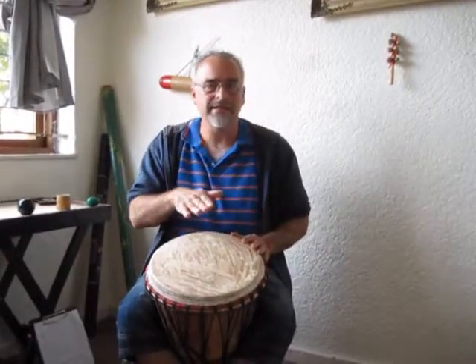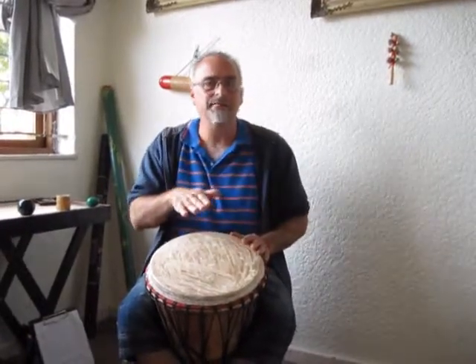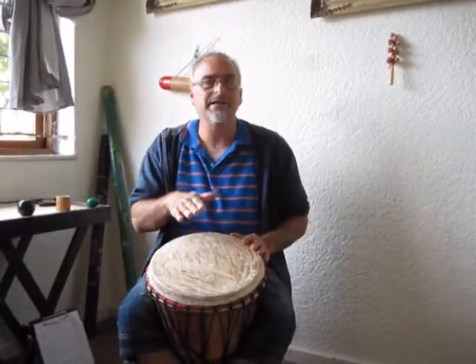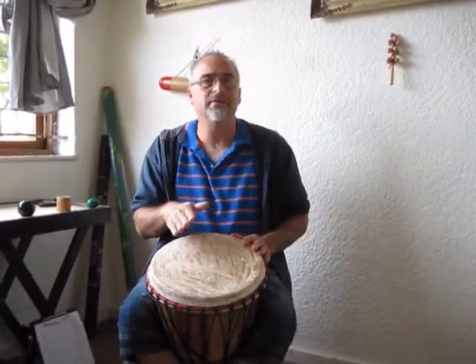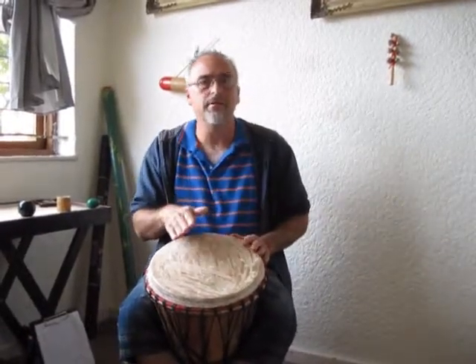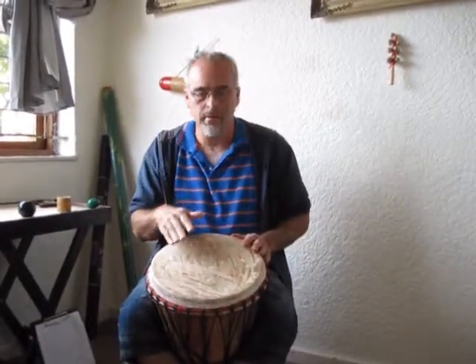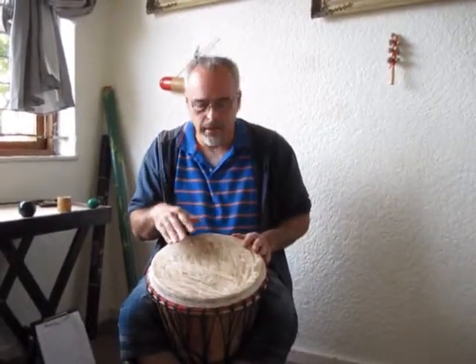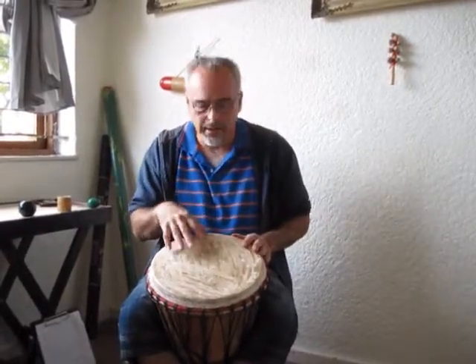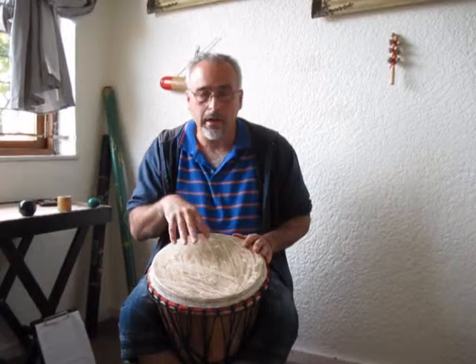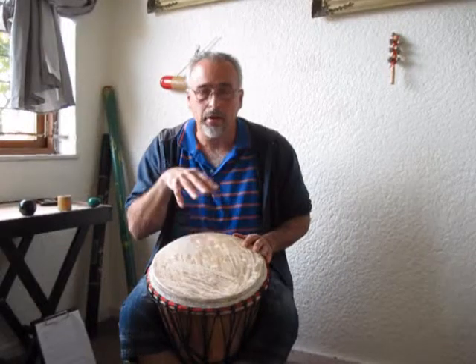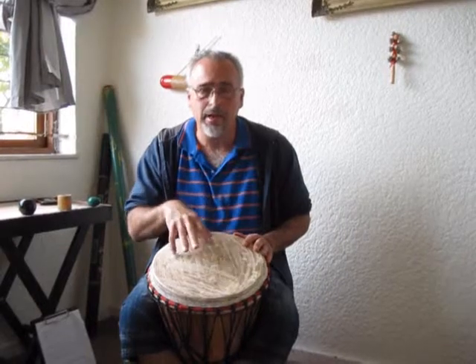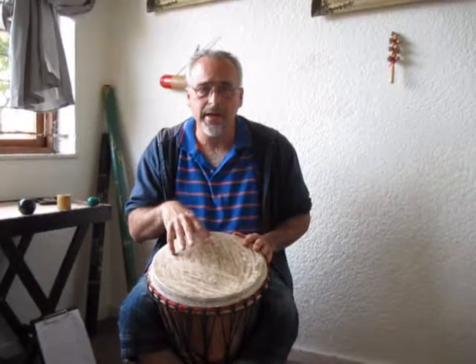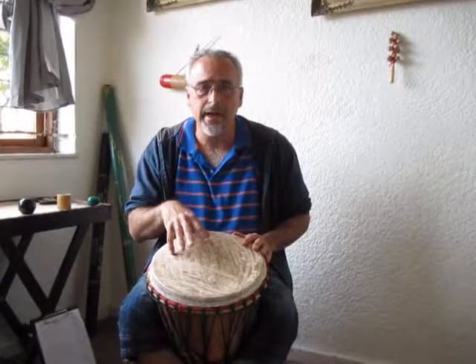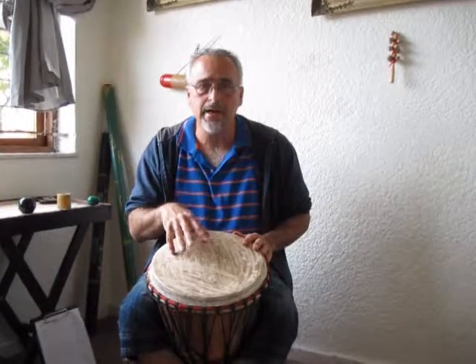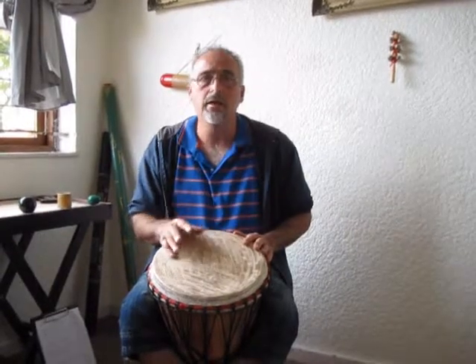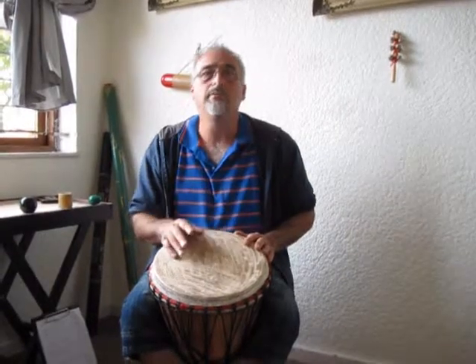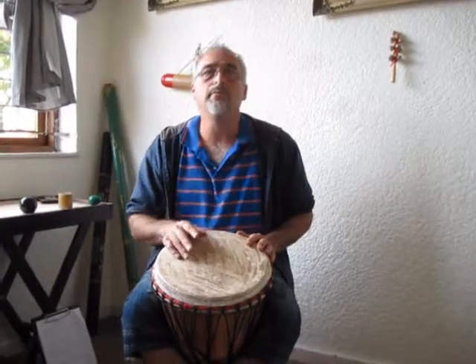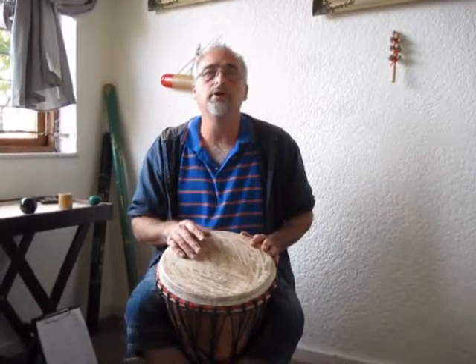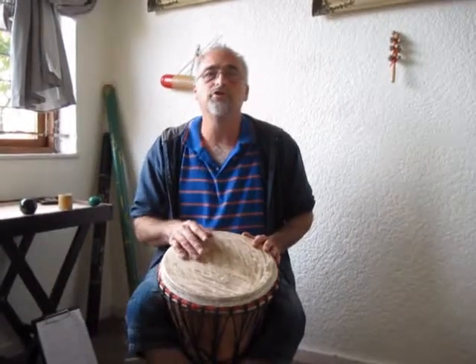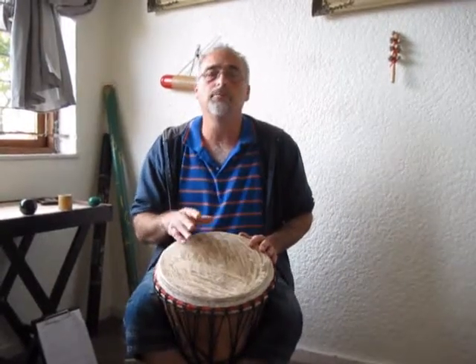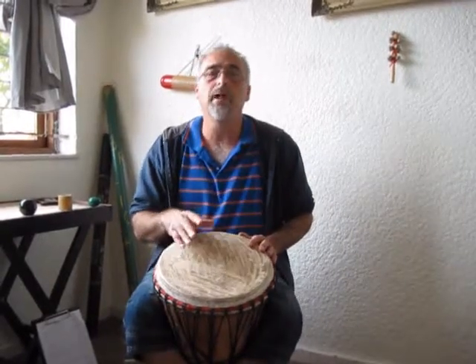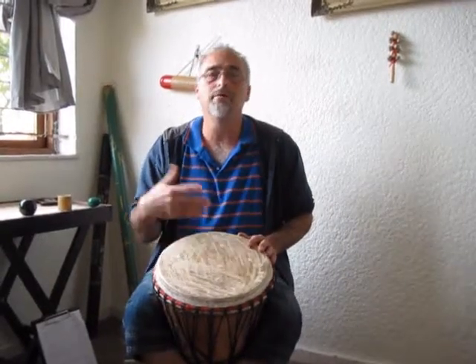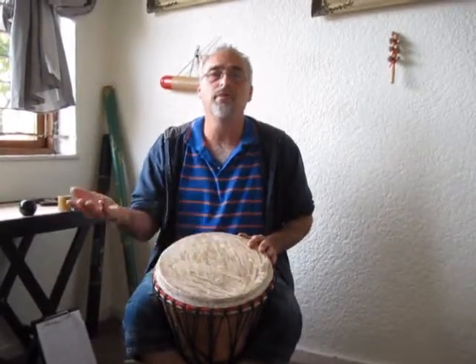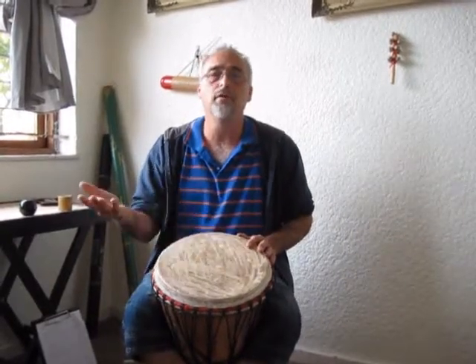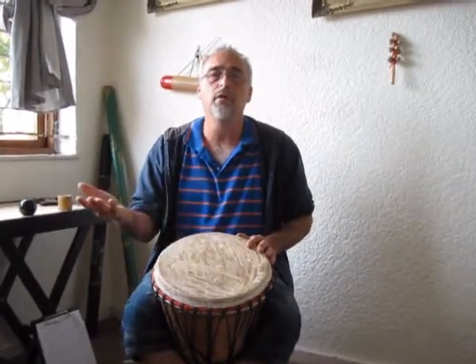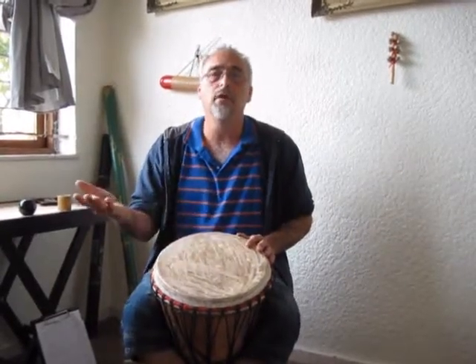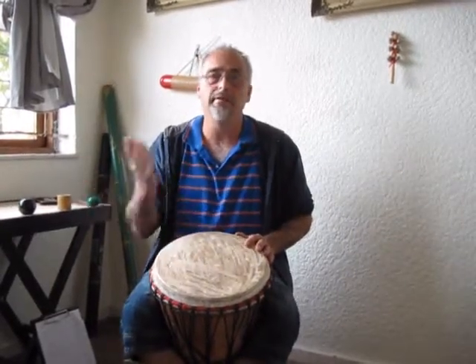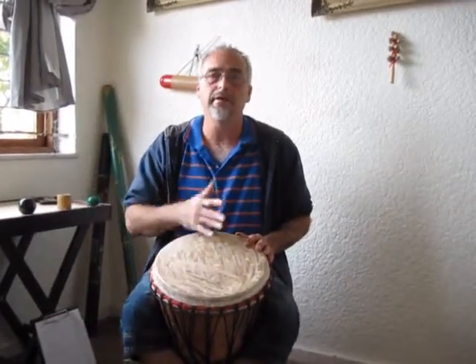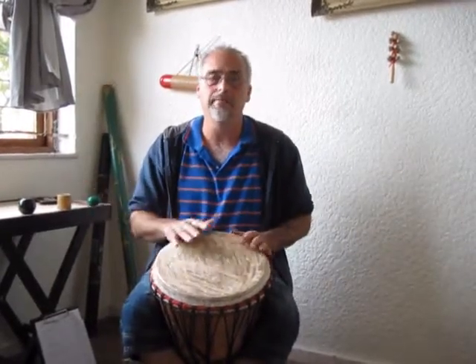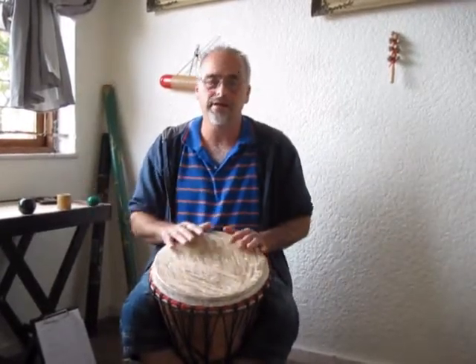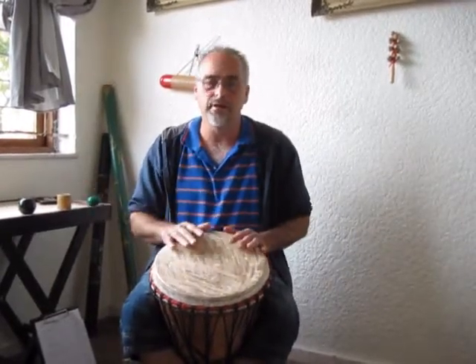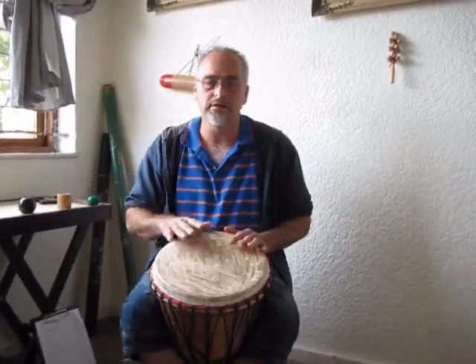That's the basic rhythm. I'm going to play it again, but I'm going to start playing a fill and then come back to it.